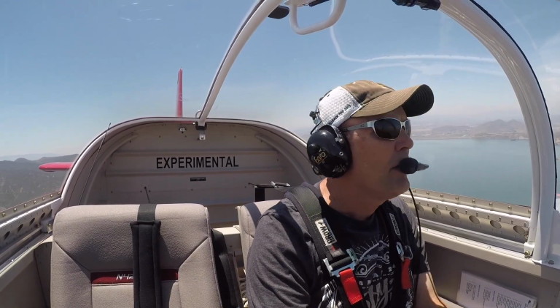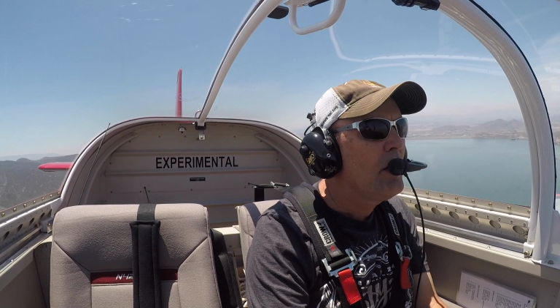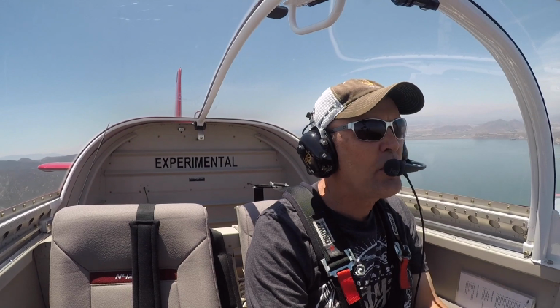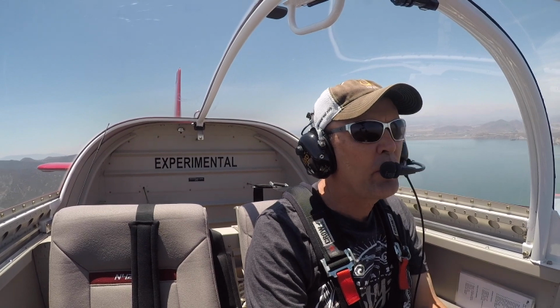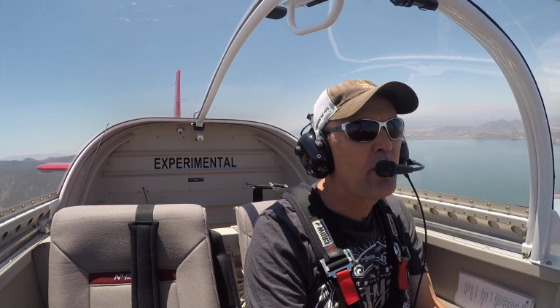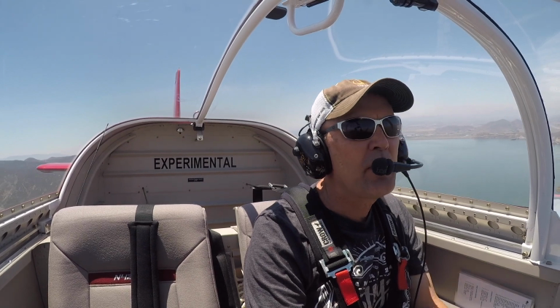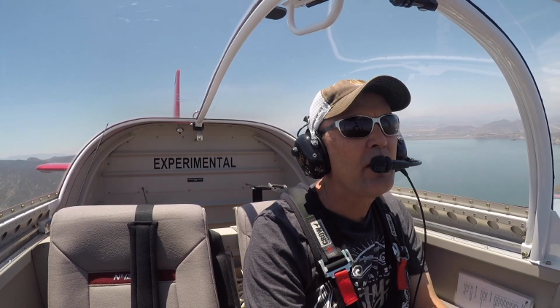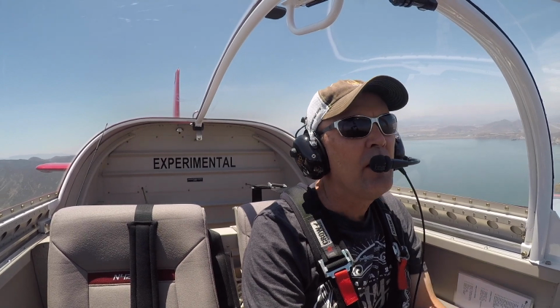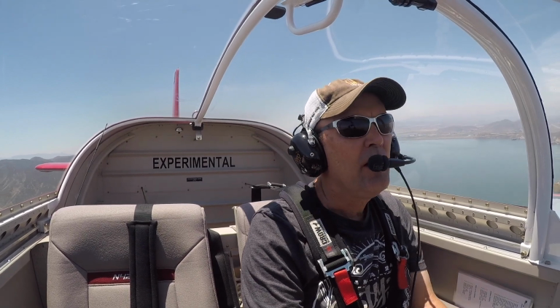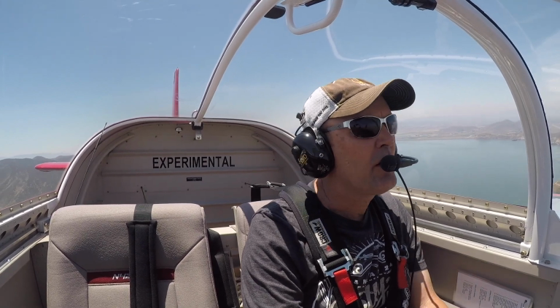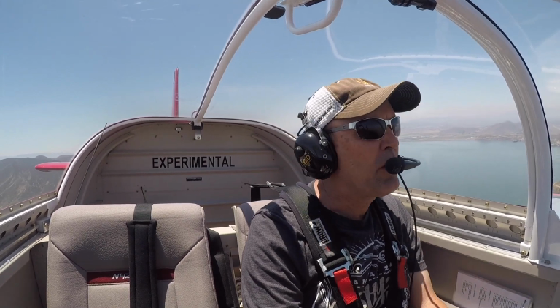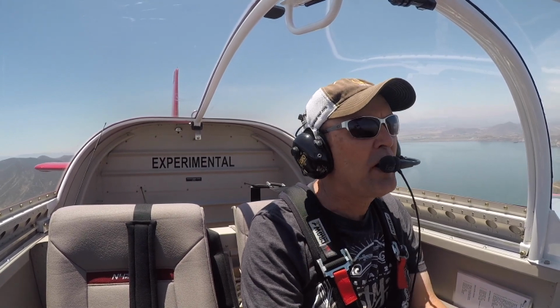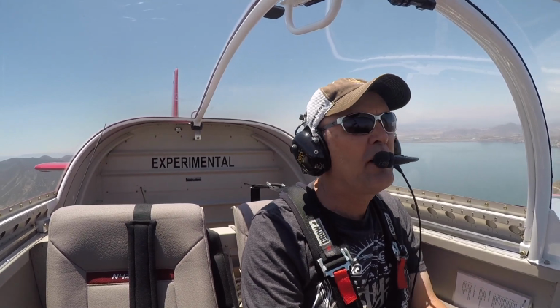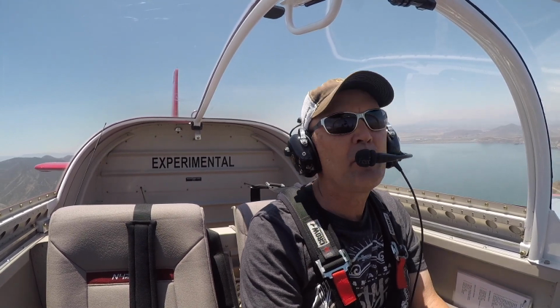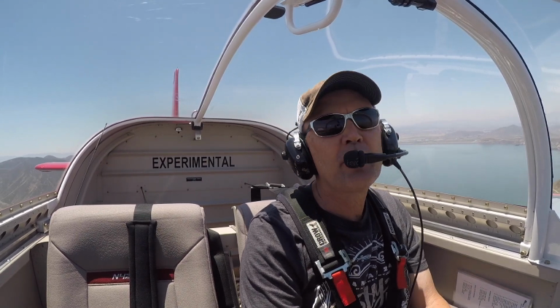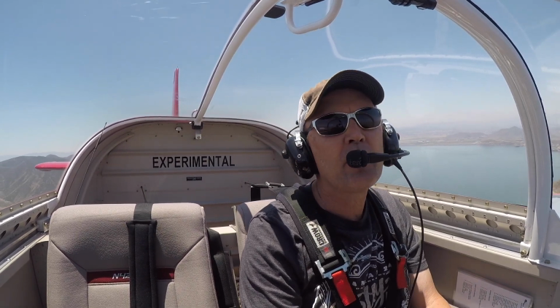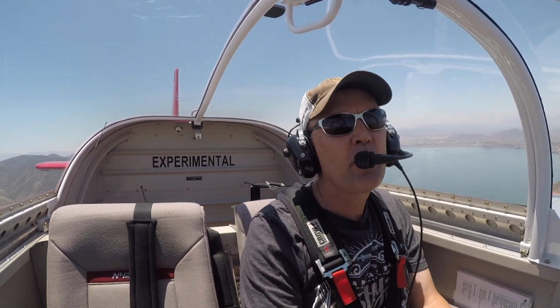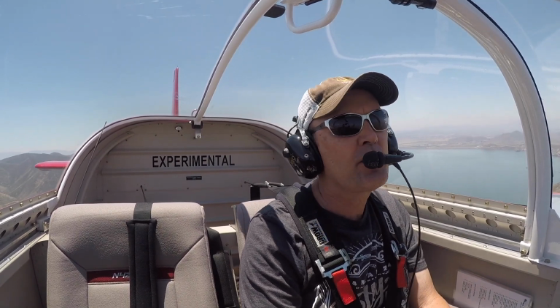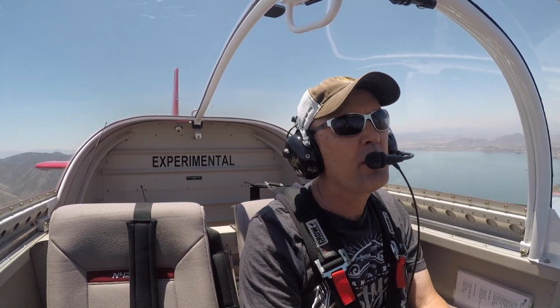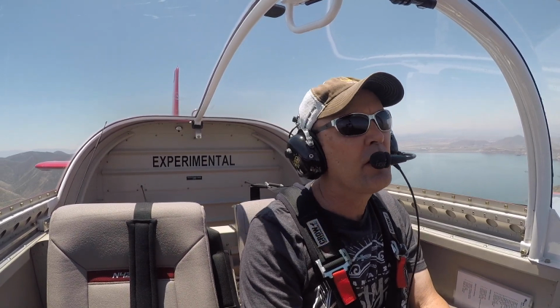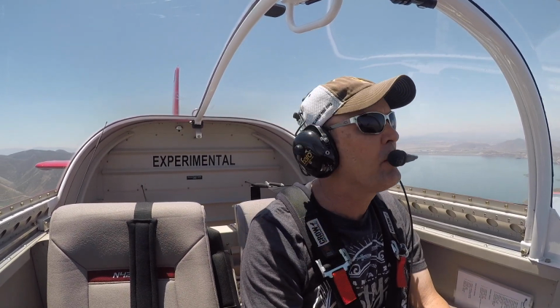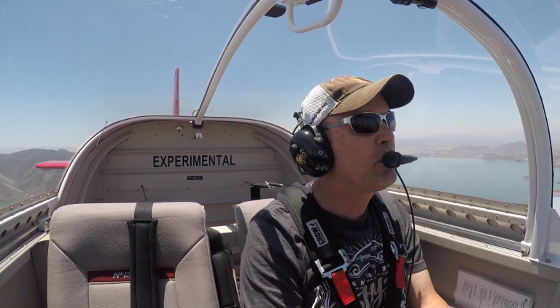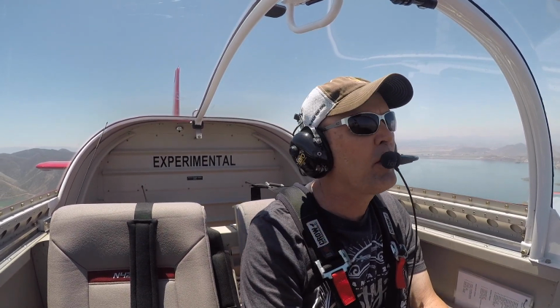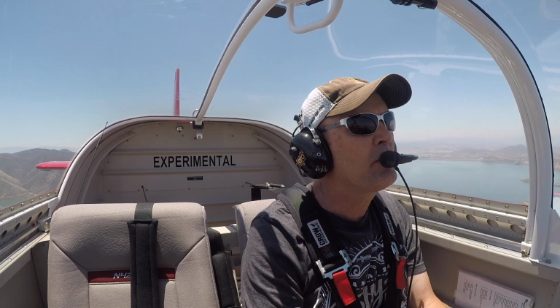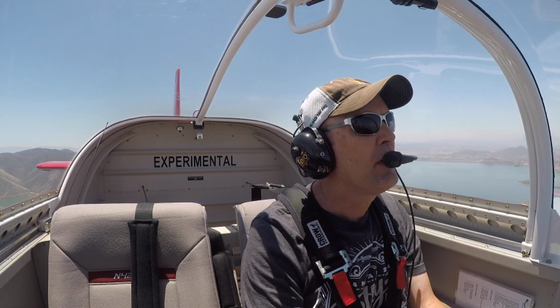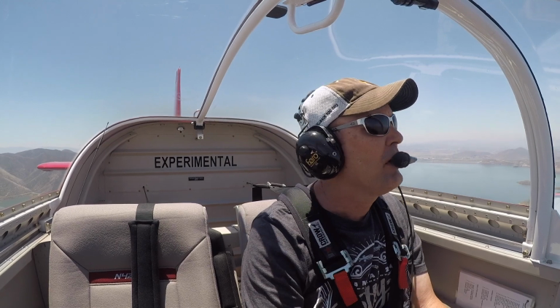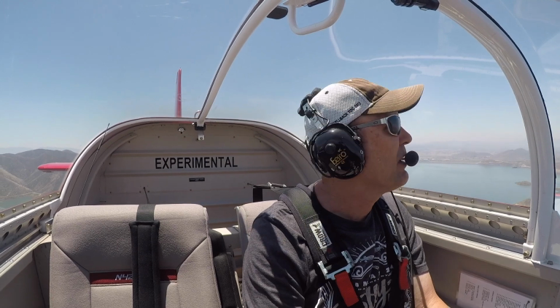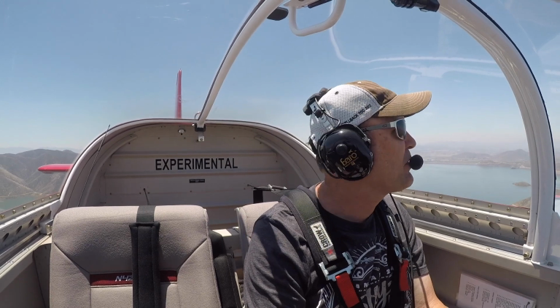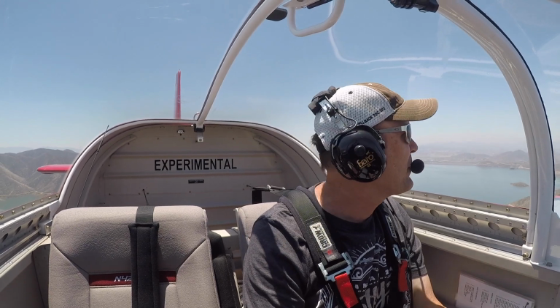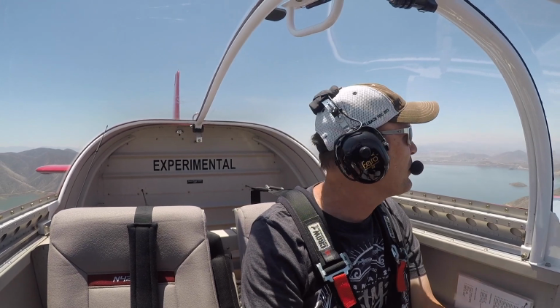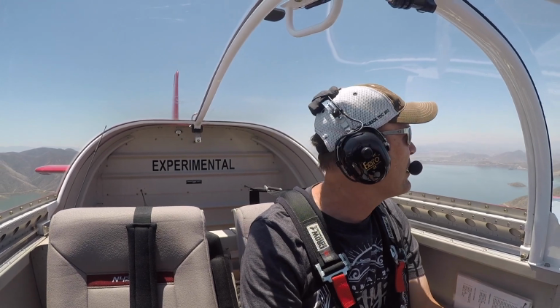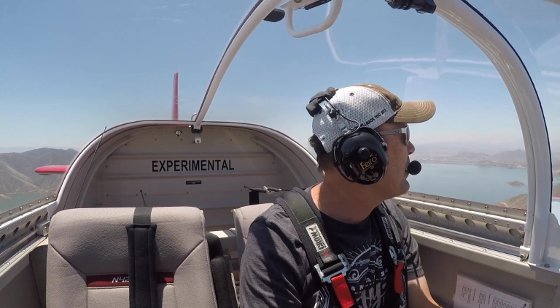Hammett traffic, red RV, entering the 45. I'm at the north edge of the reservoir. Left traffic, runway 23, Hammett.